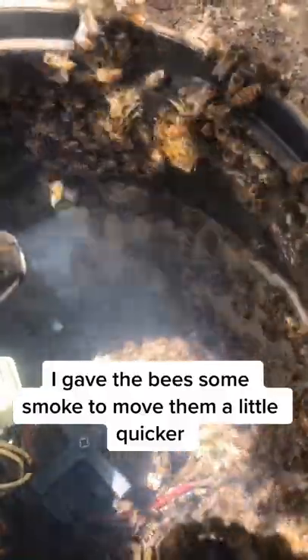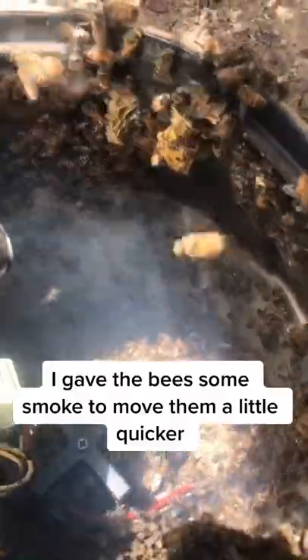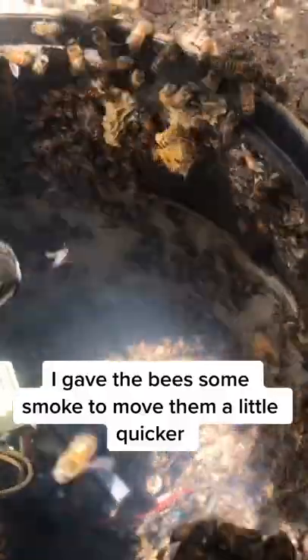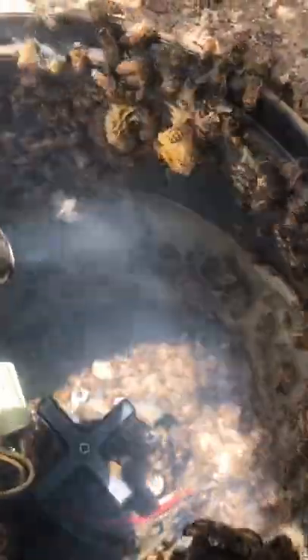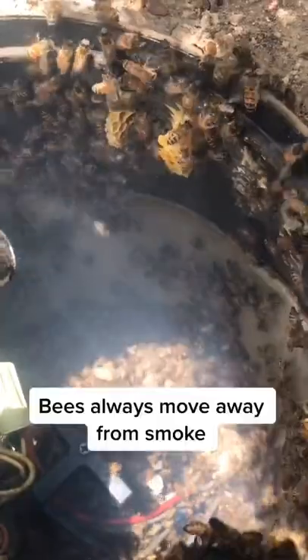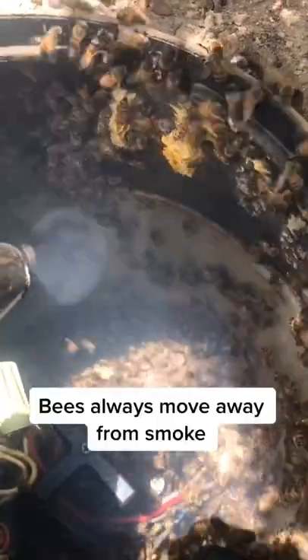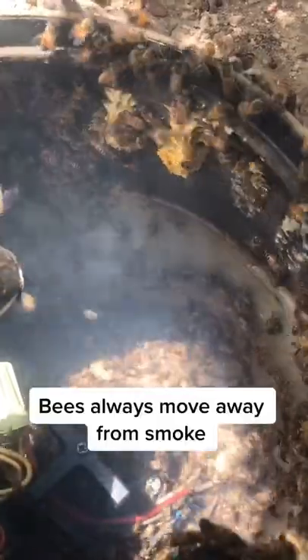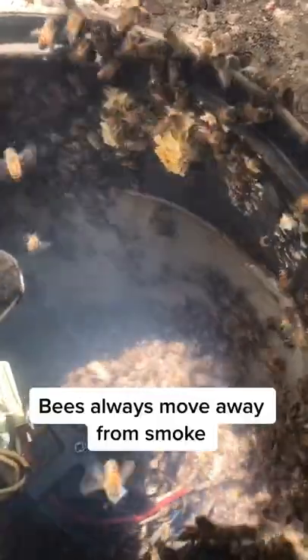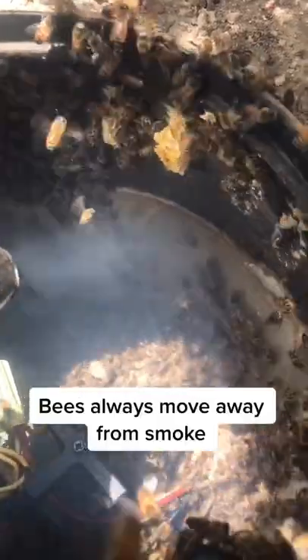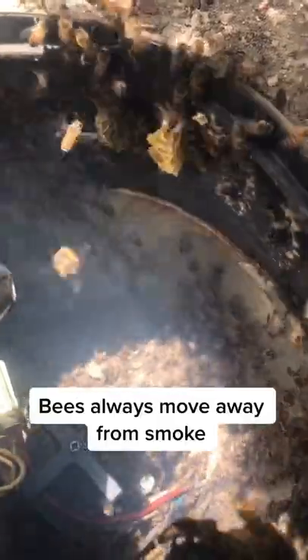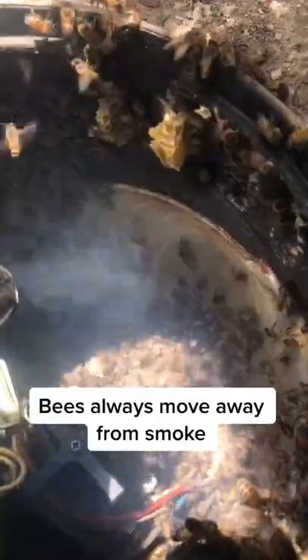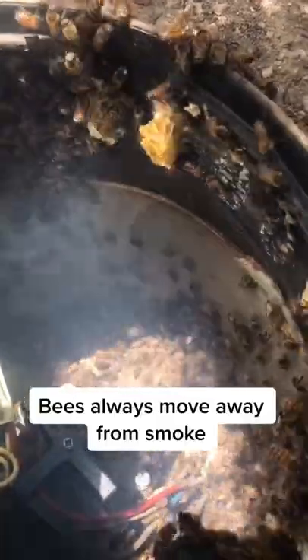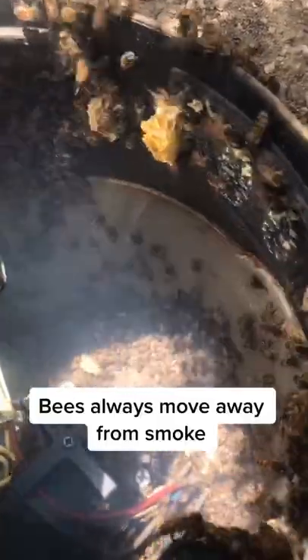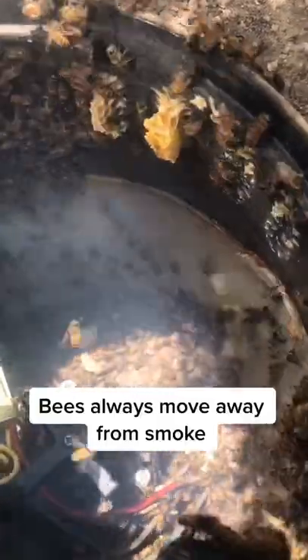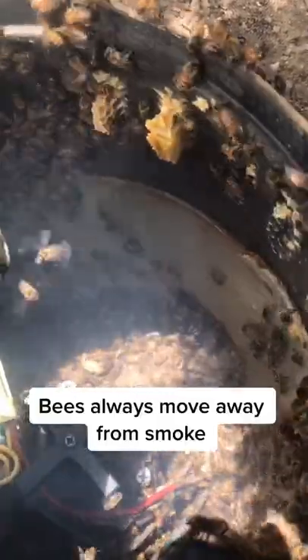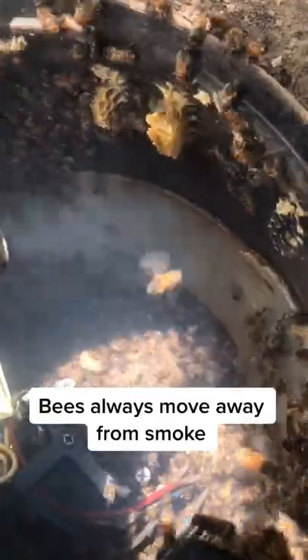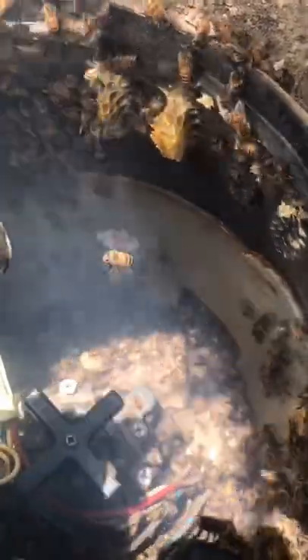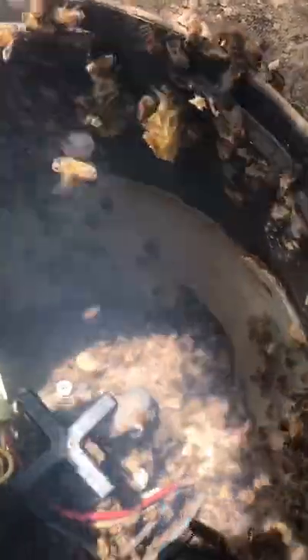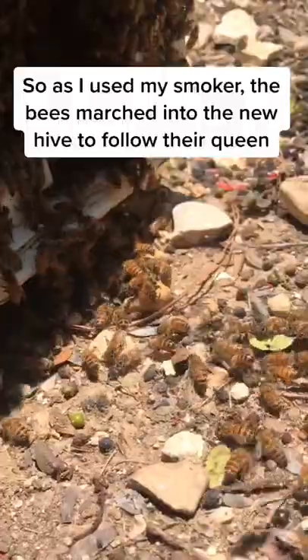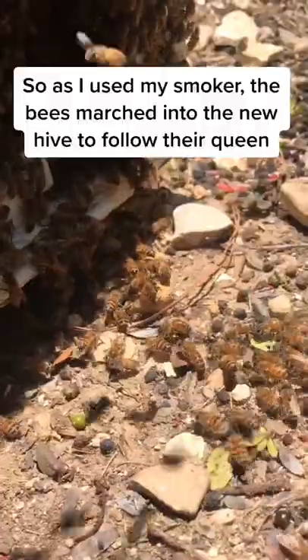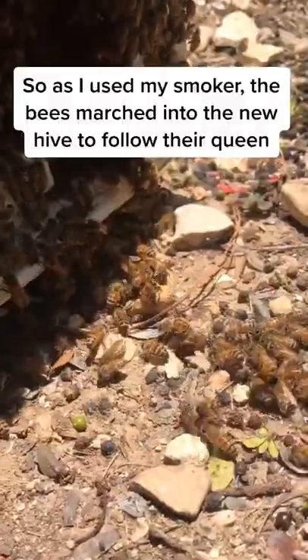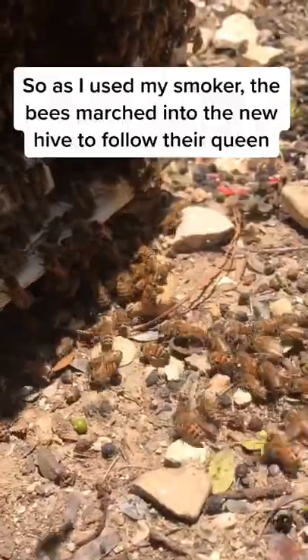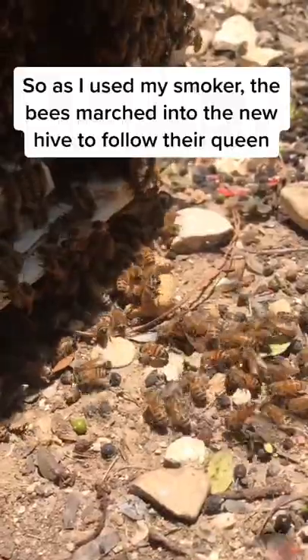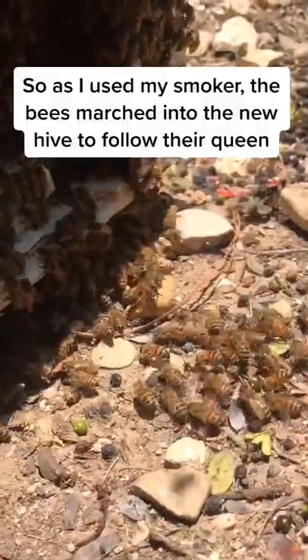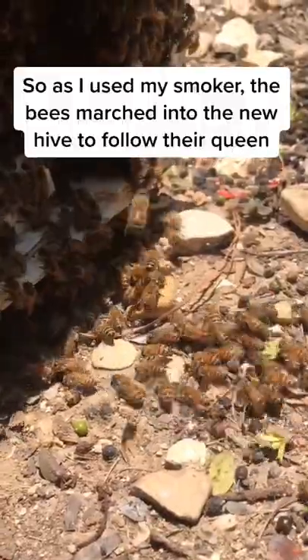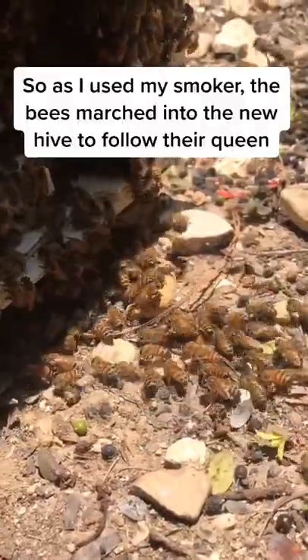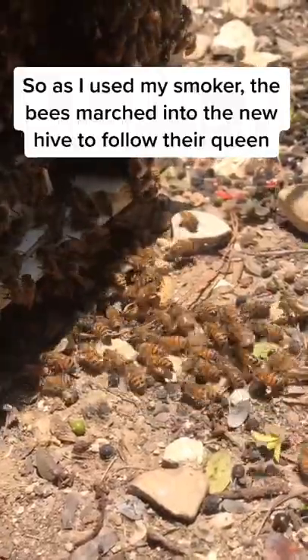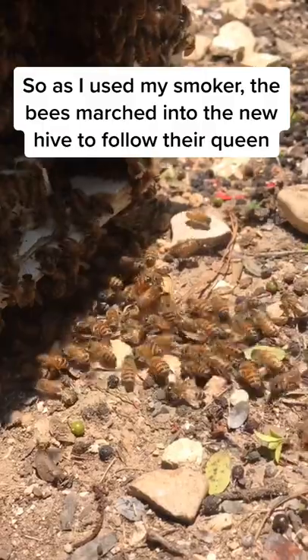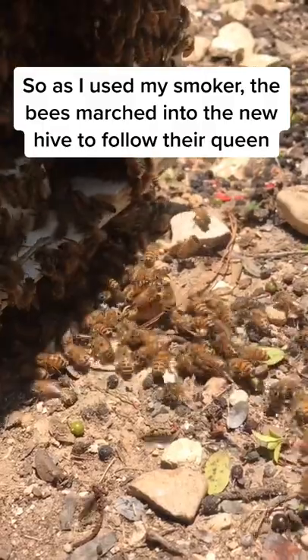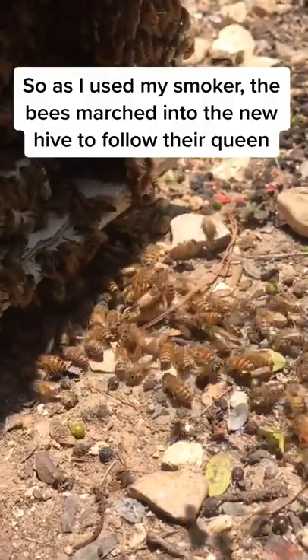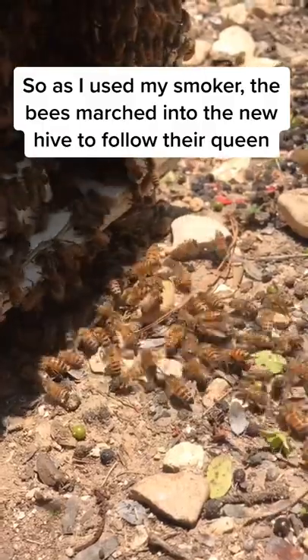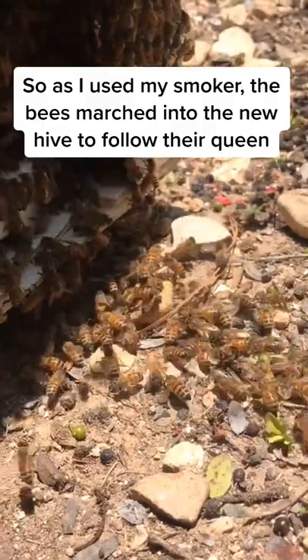Just like you and I do, bees move away from smoke, so as I used my smoker, the bees marched out of the old hive and into the new one to follow their queen.